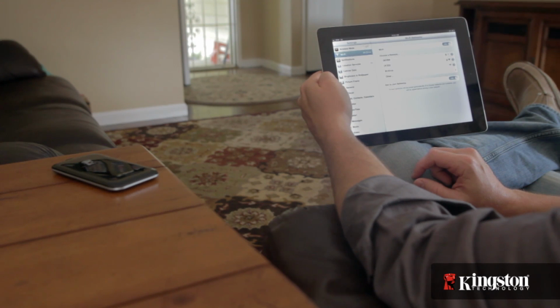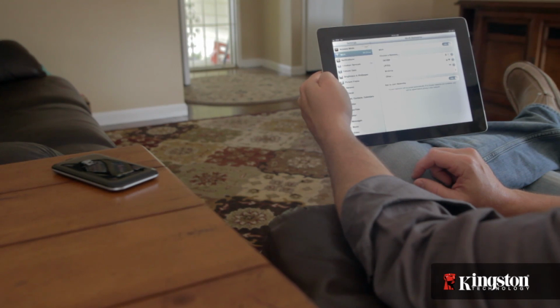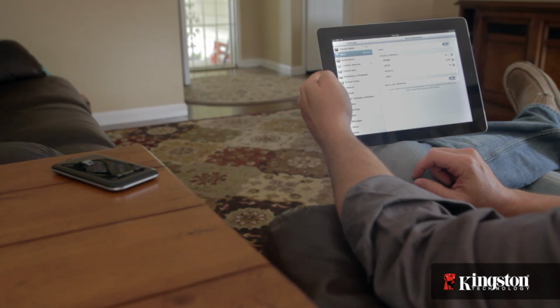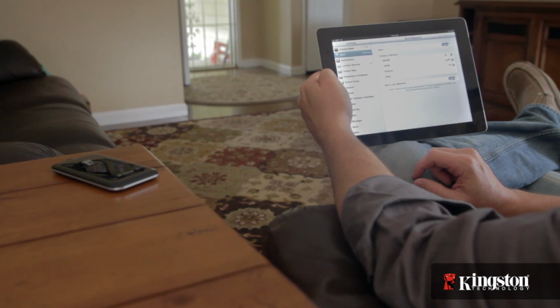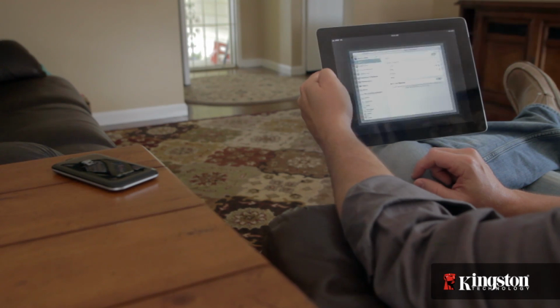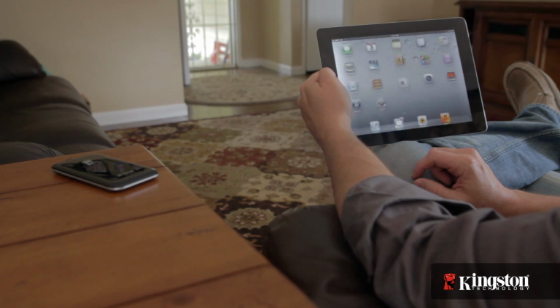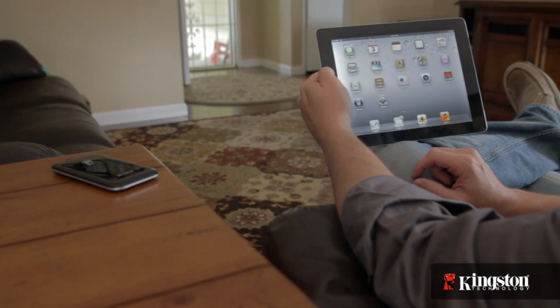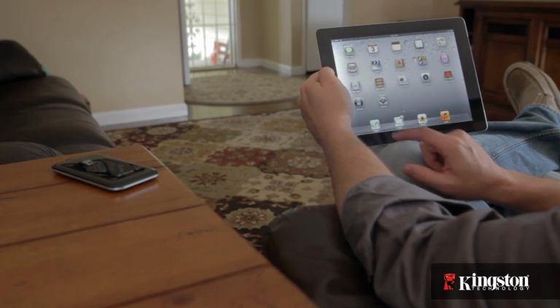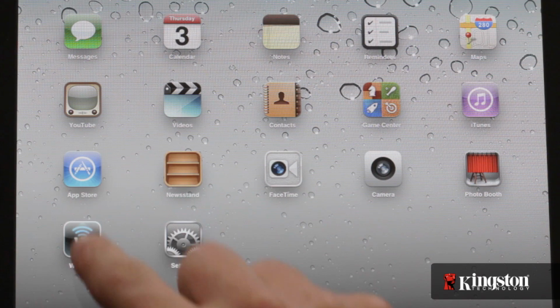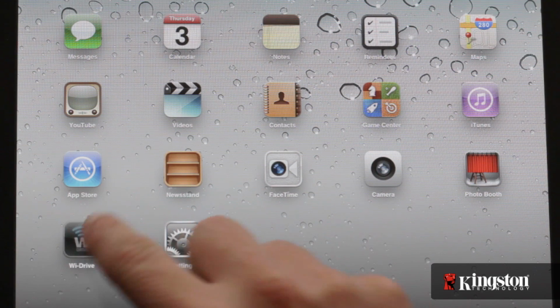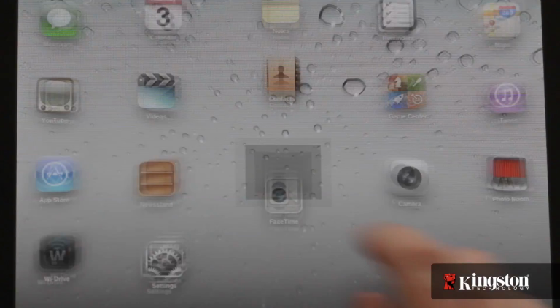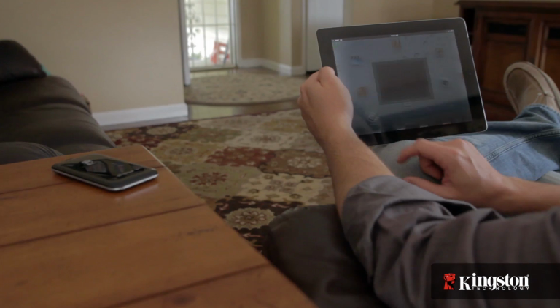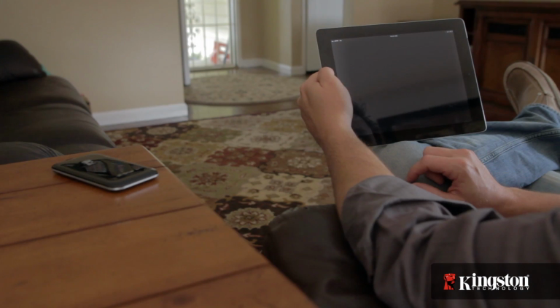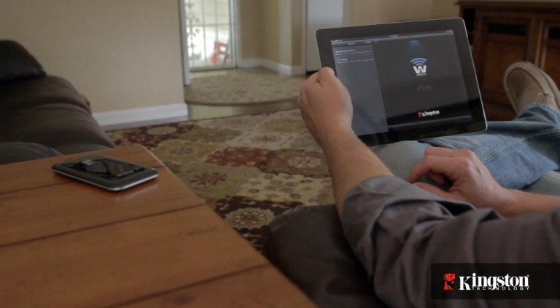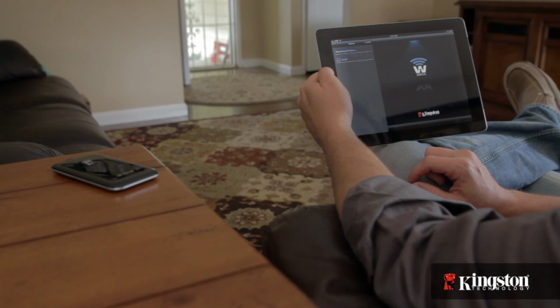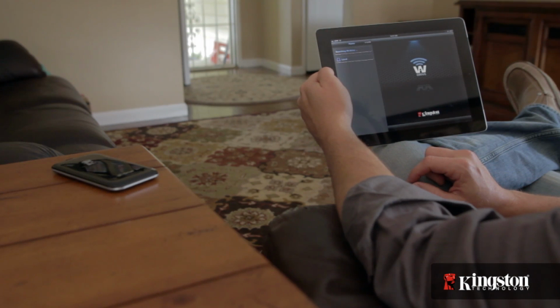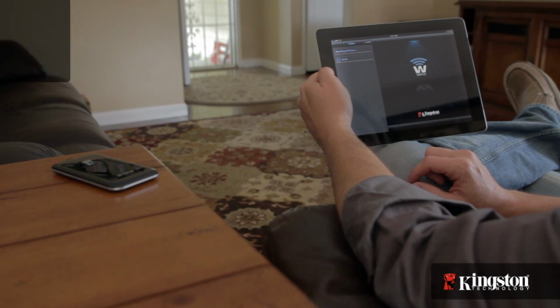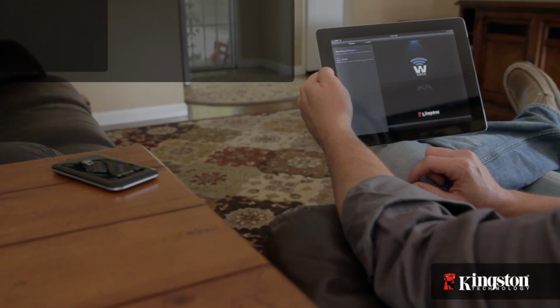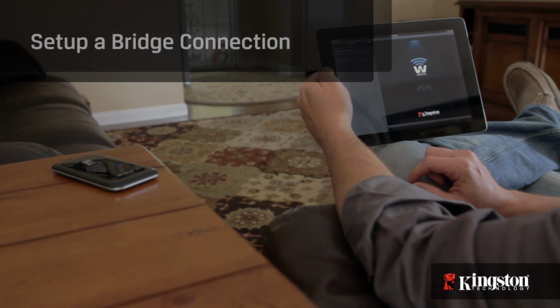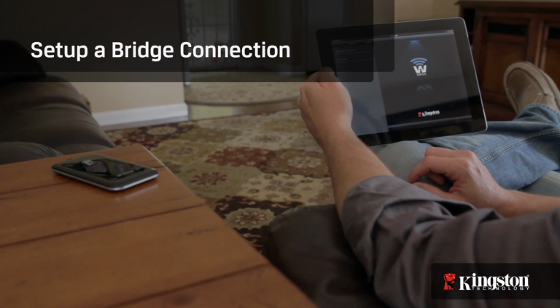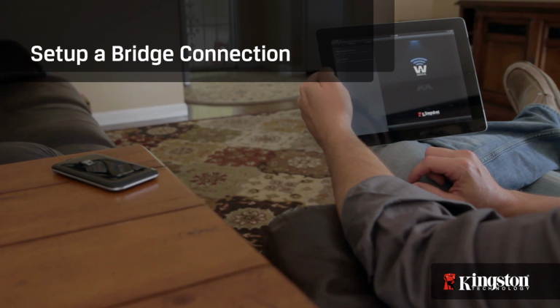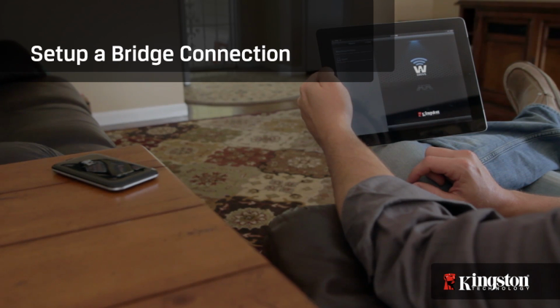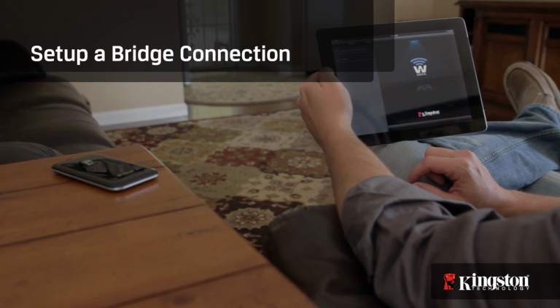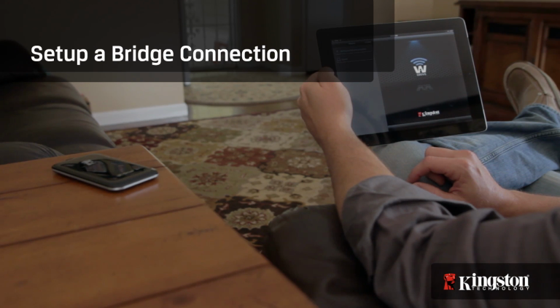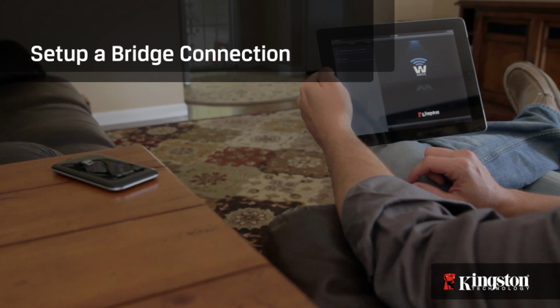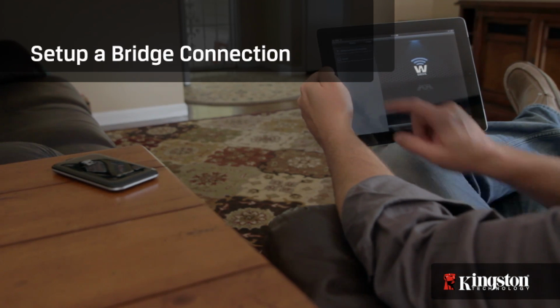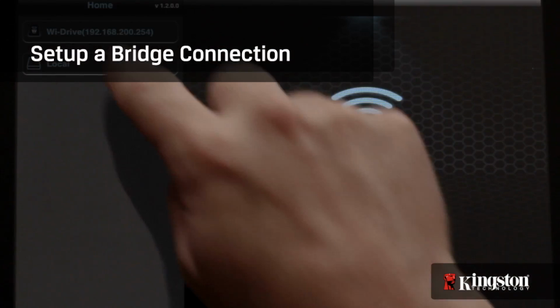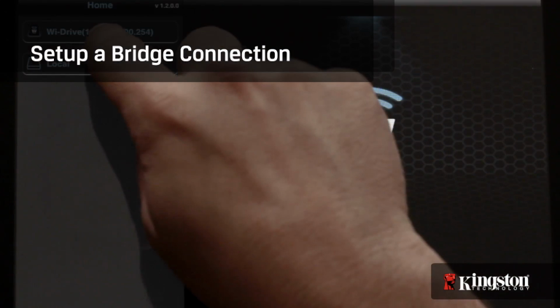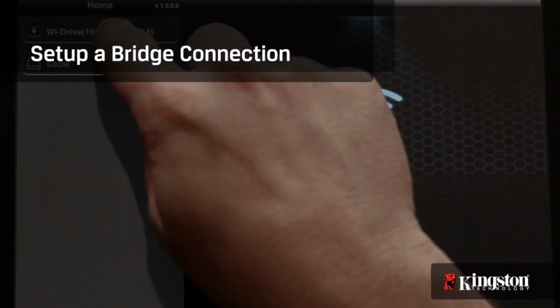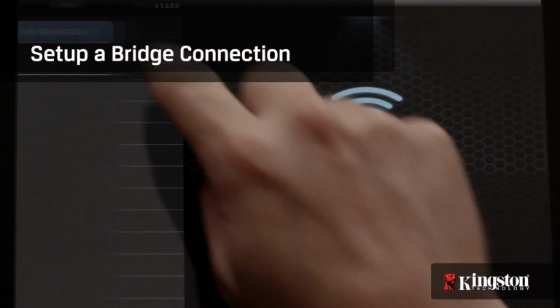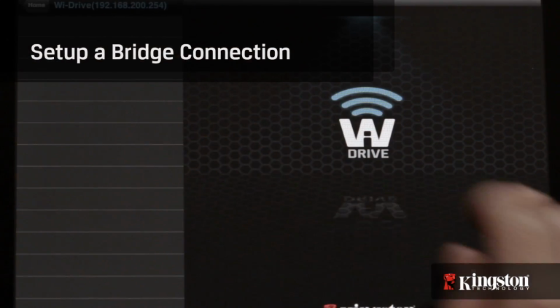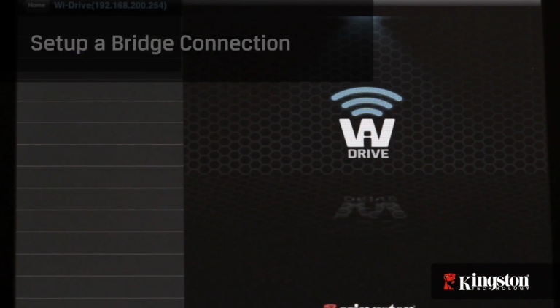If you're wirelessly connected to the YDrive then you aren't connected to your home wireless network, but luckily you can bridge the connection so you can still access the internet.